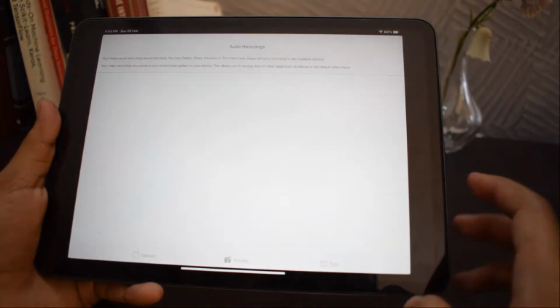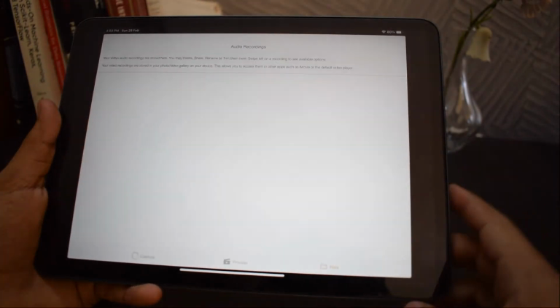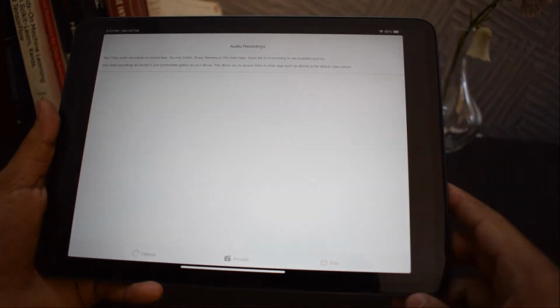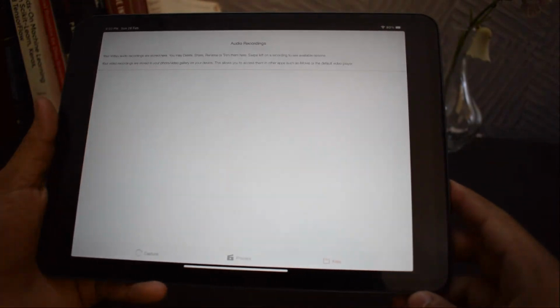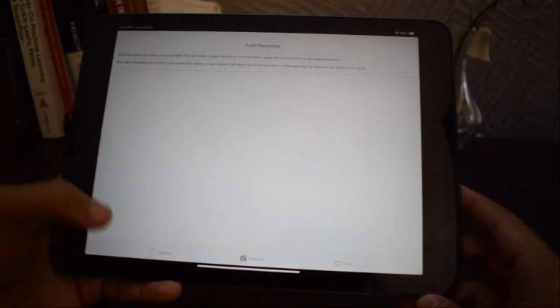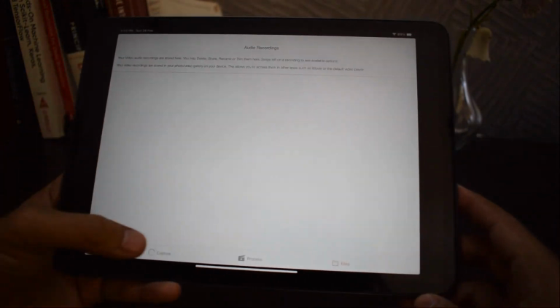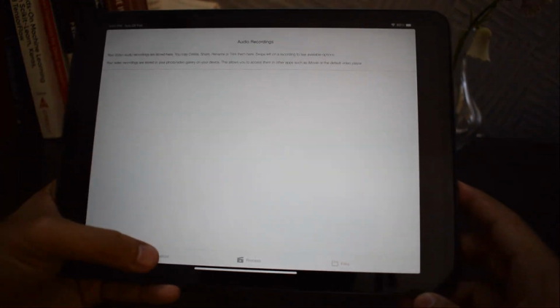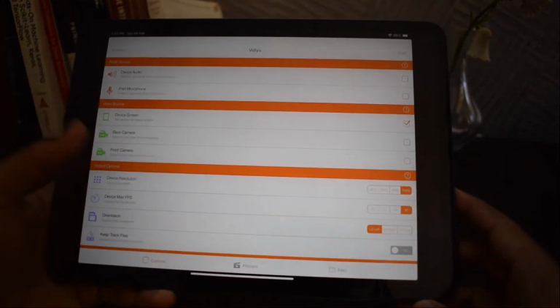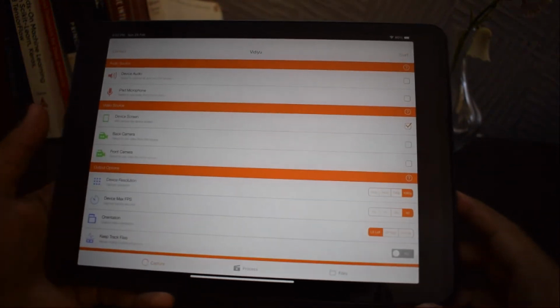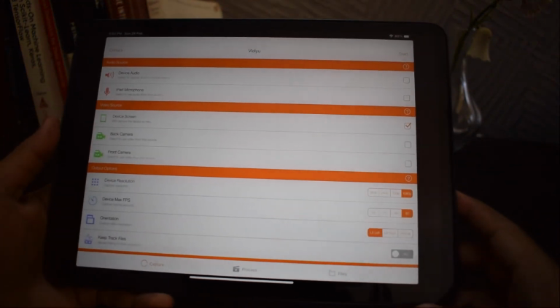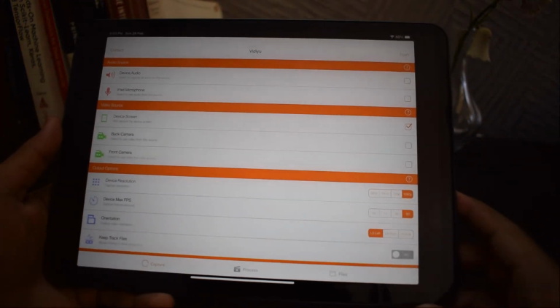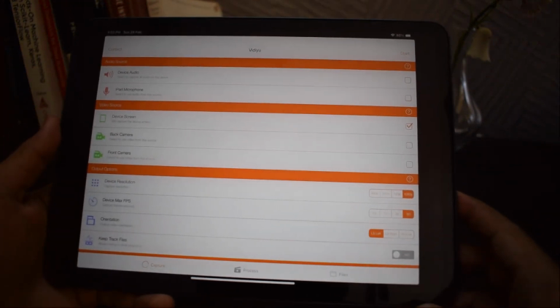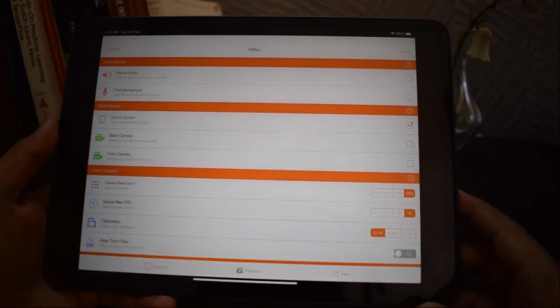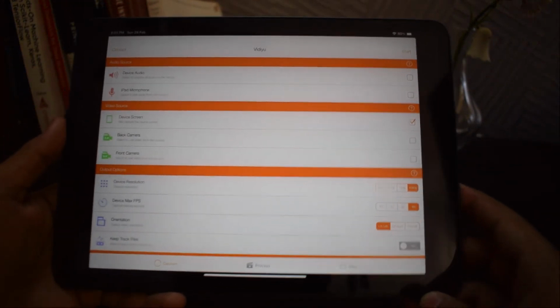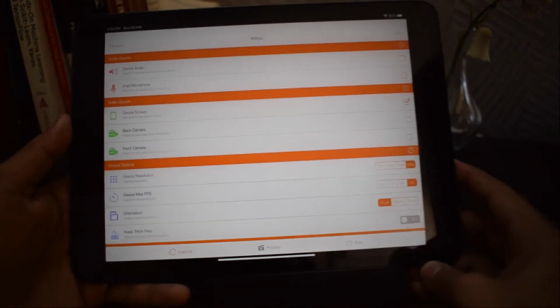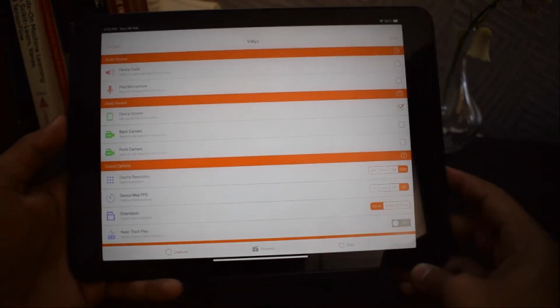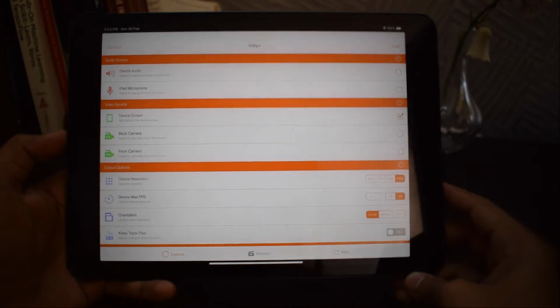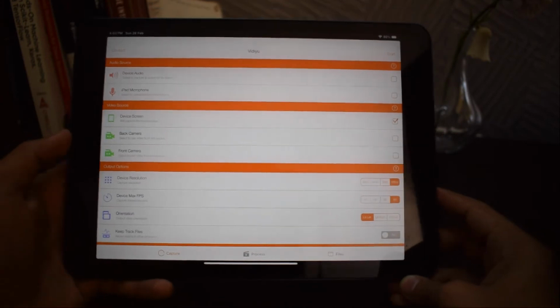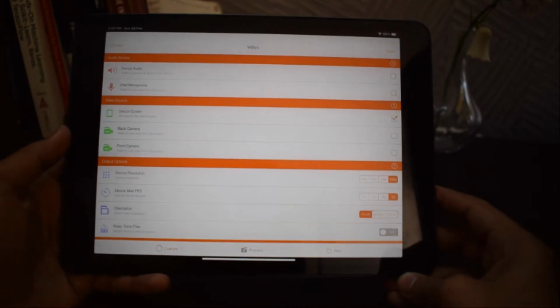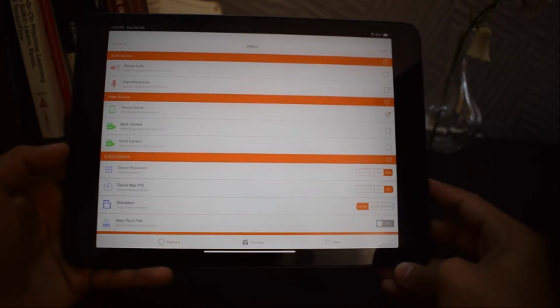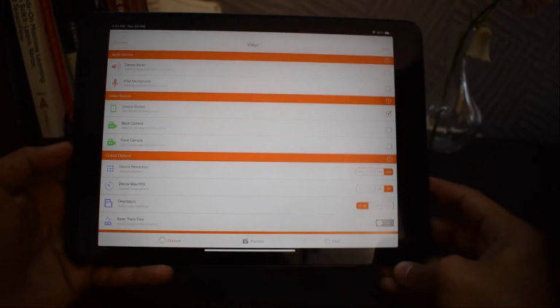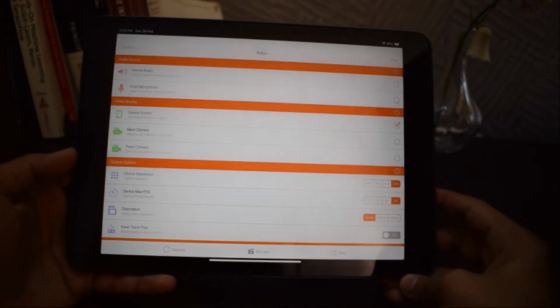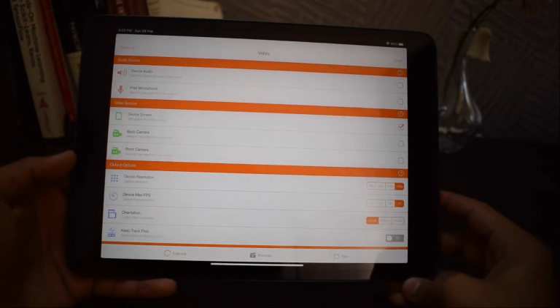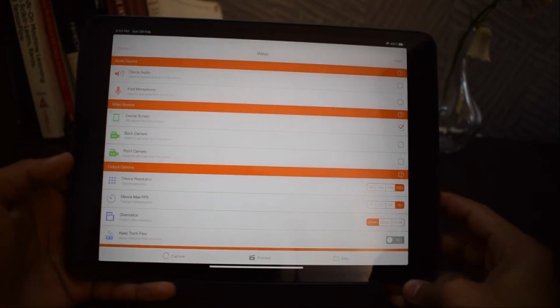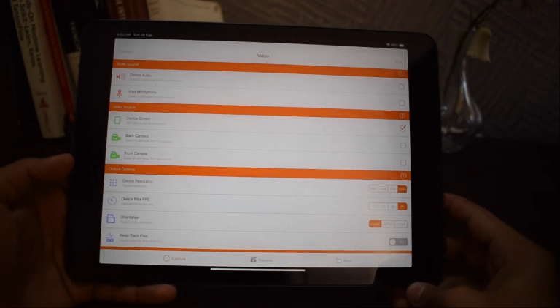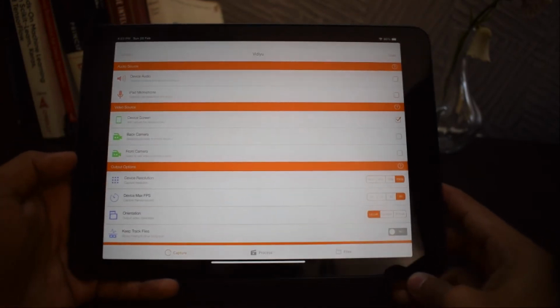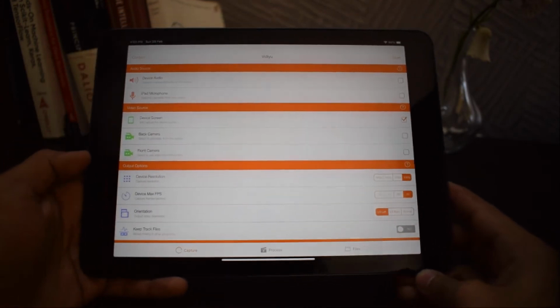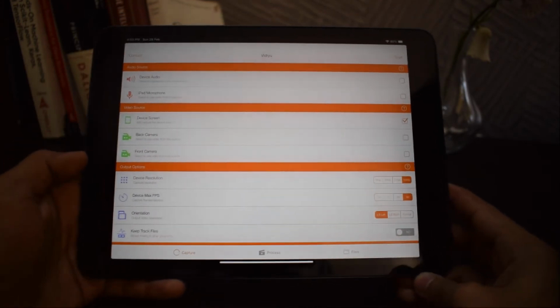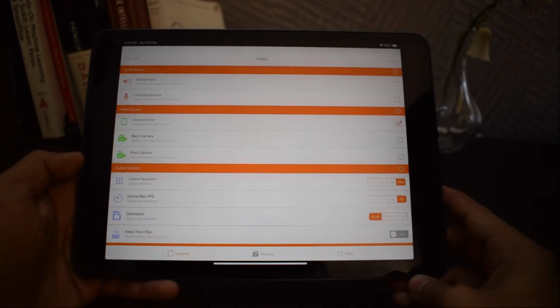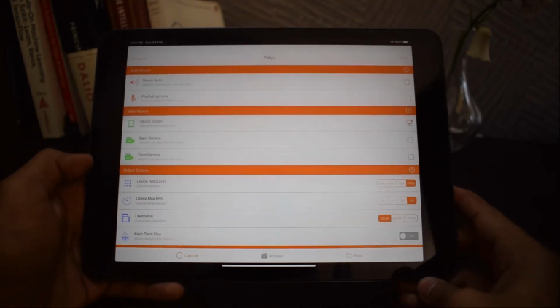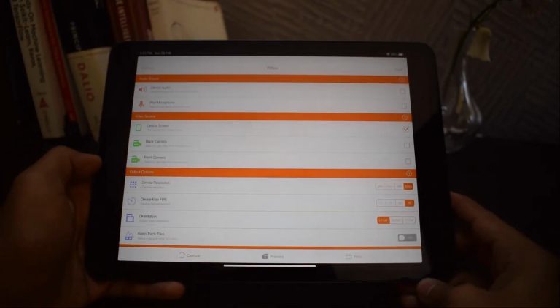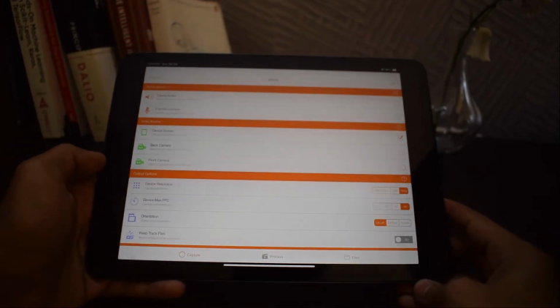There is also a files tab where all of your recordings will be saved. From here you can save, share, and edit your videos. If you want a good iOS screen recorder, you can download this app.